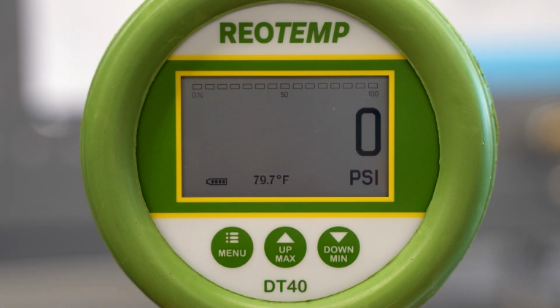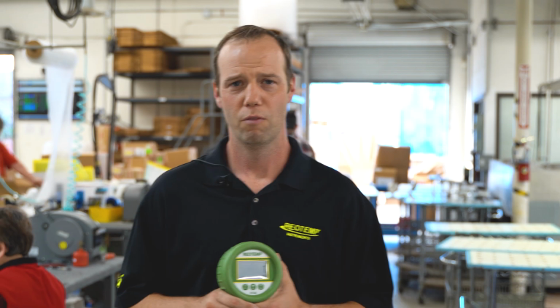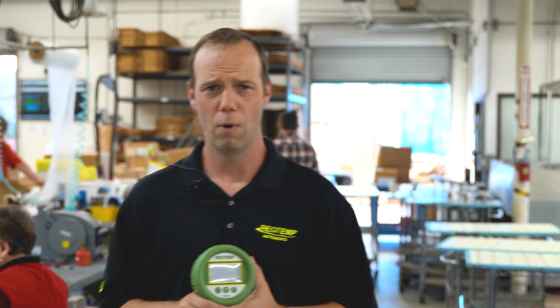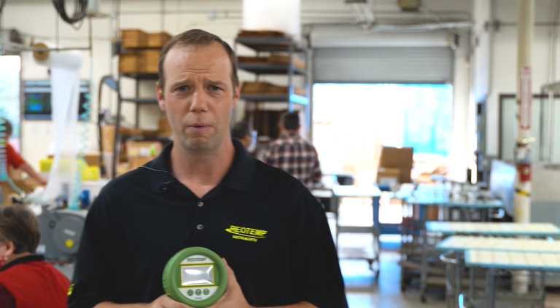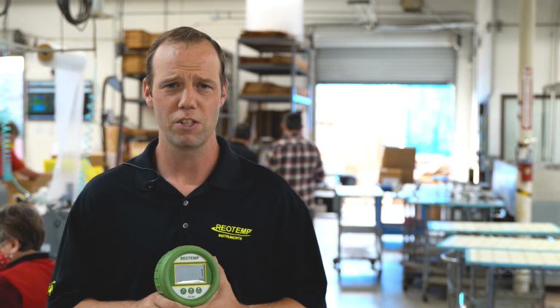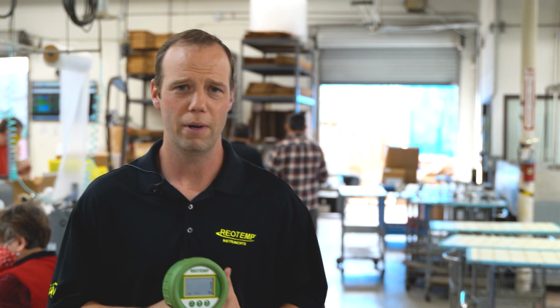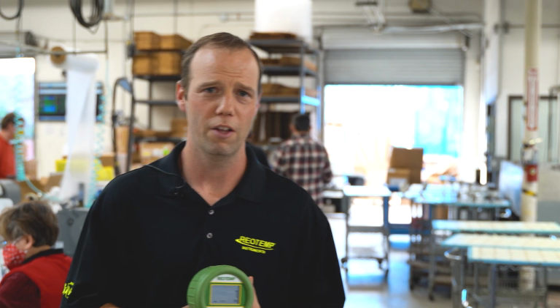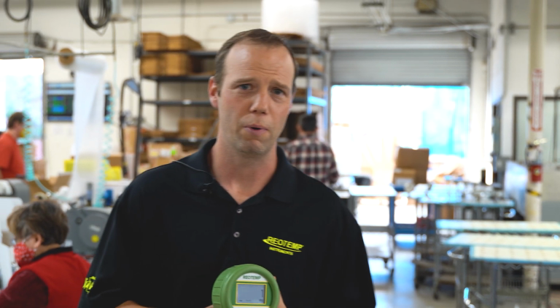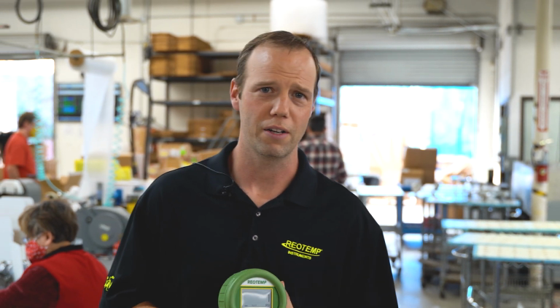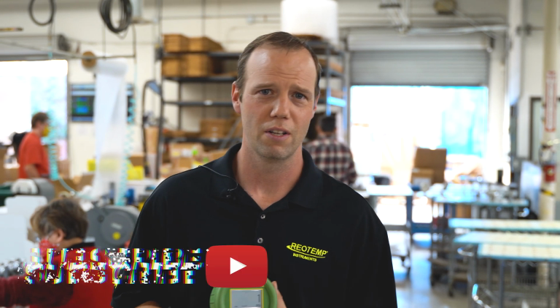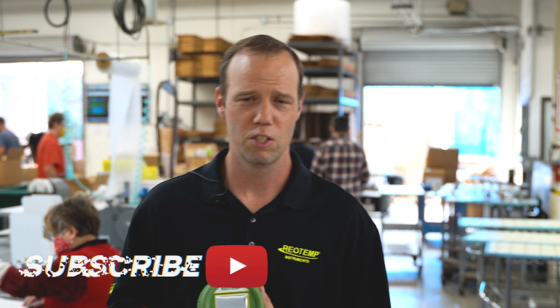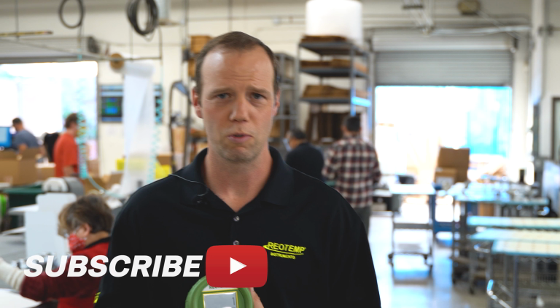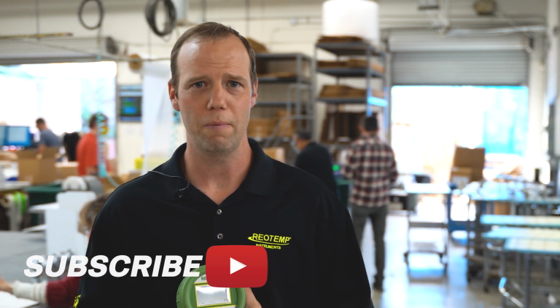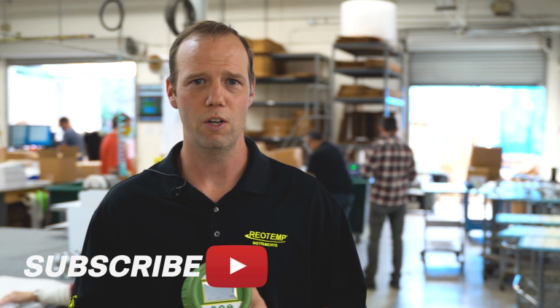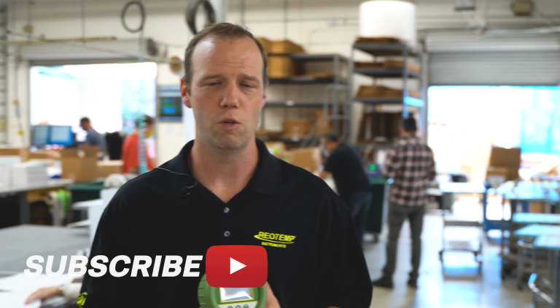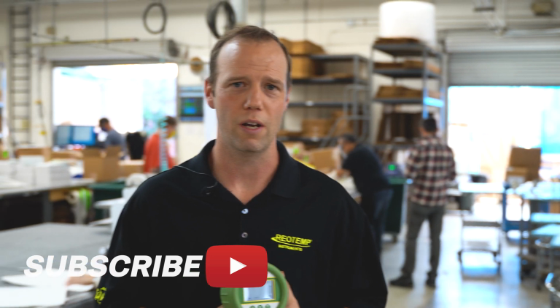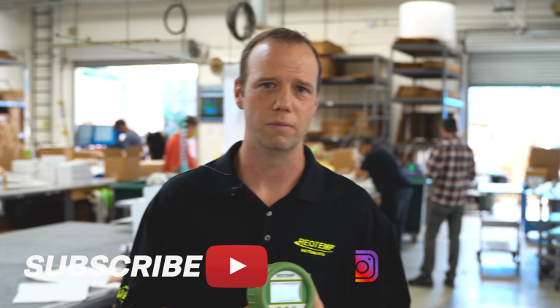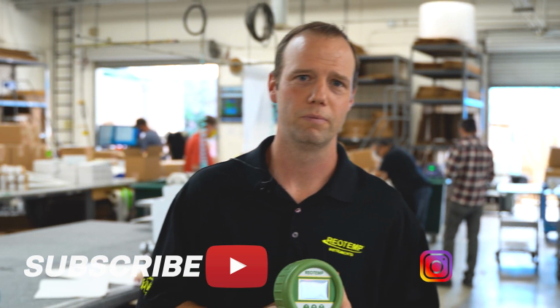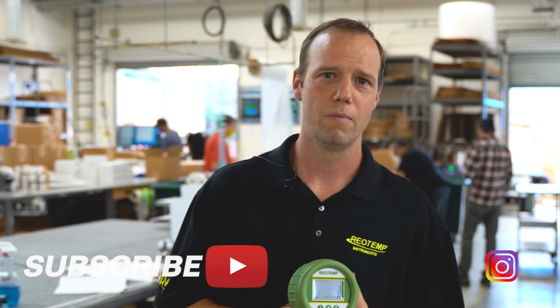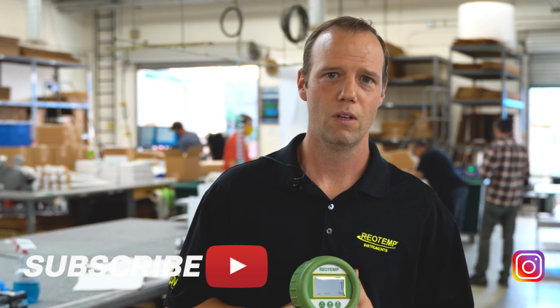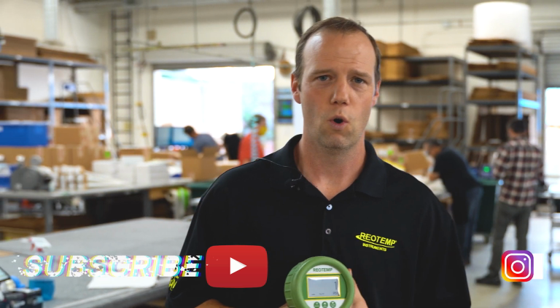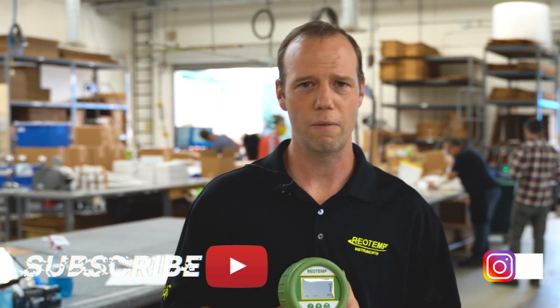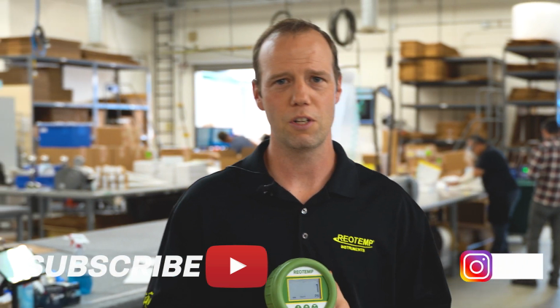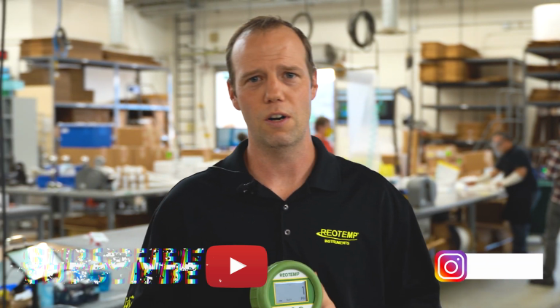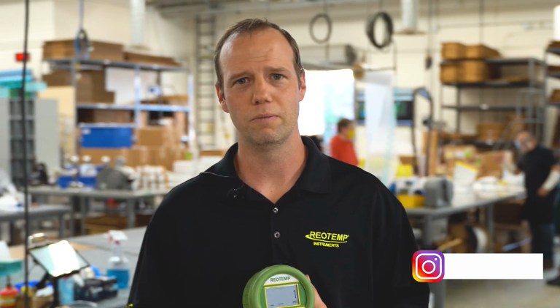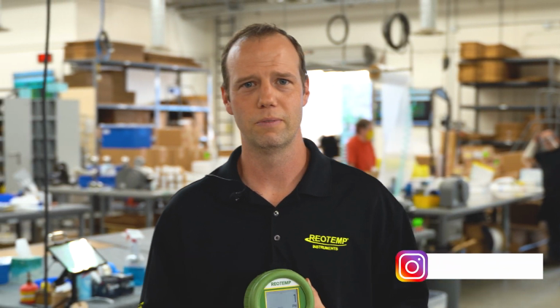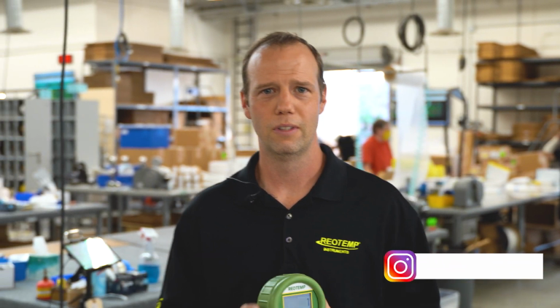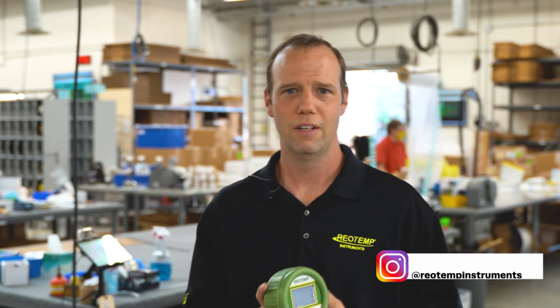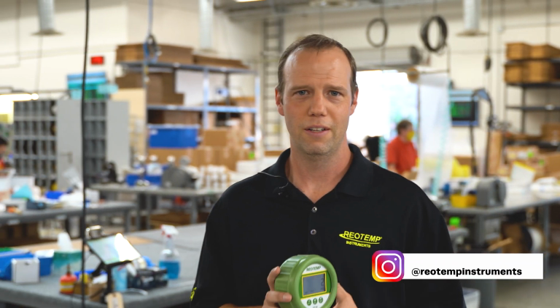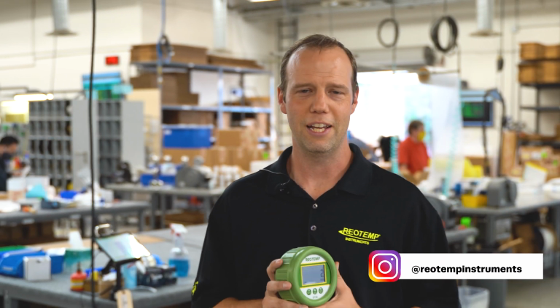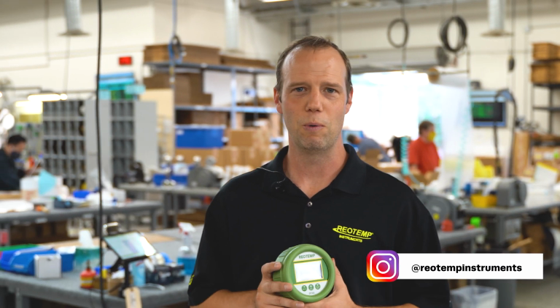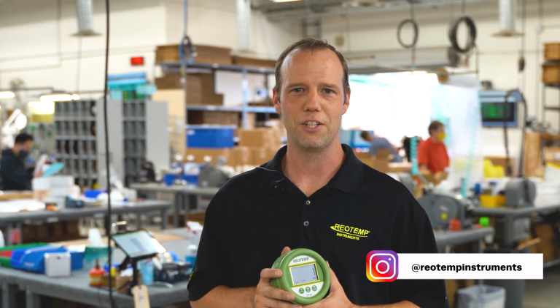For more information about our other products, subscribe to our YouTube channel or give us a call. Thanks for watching.